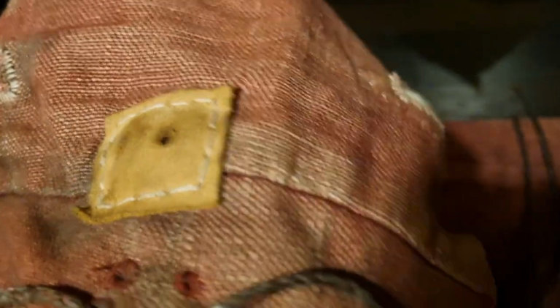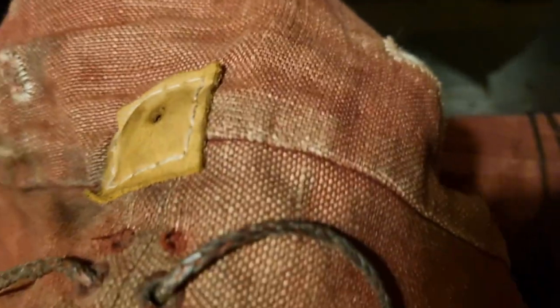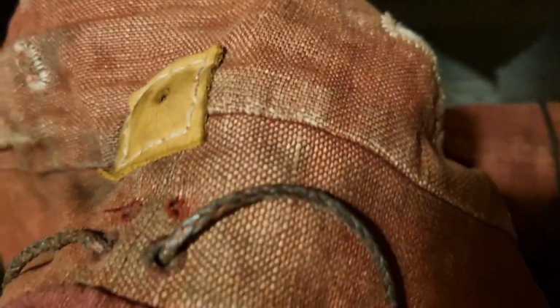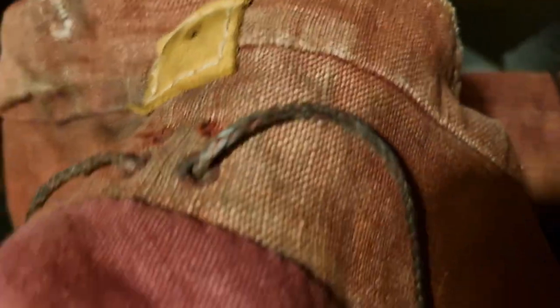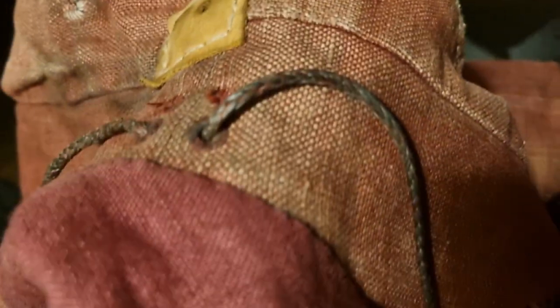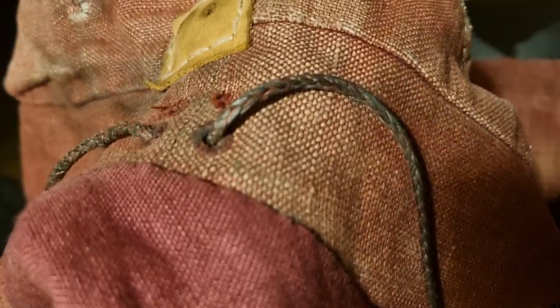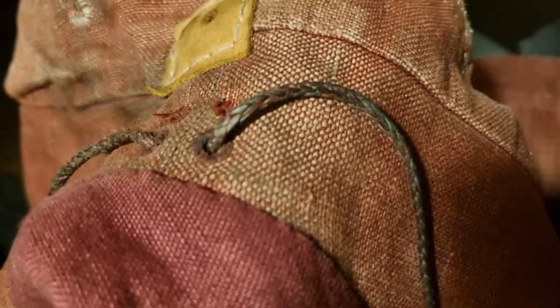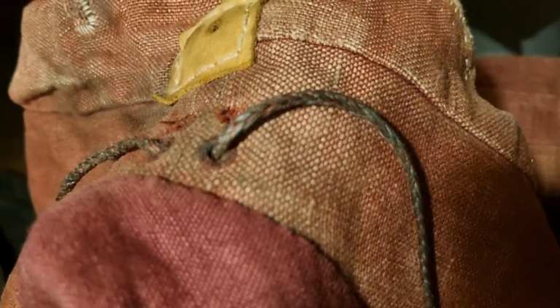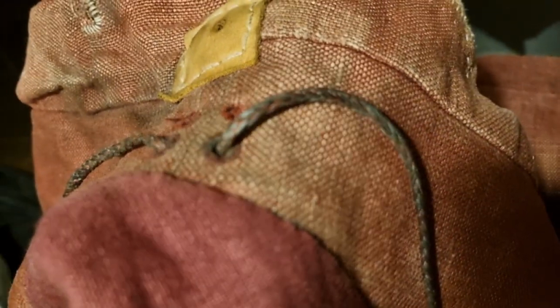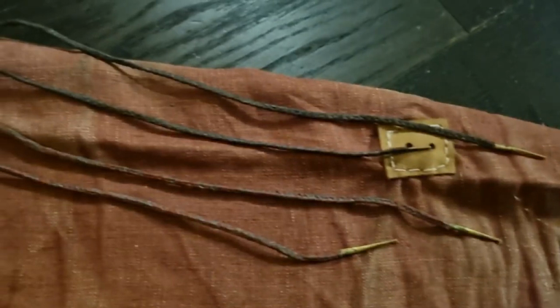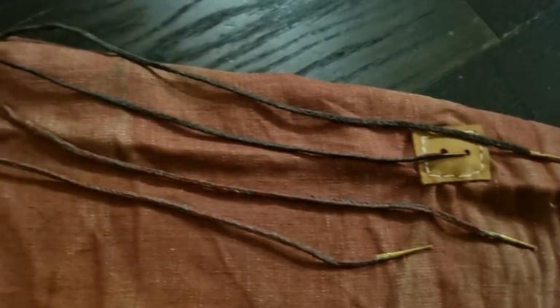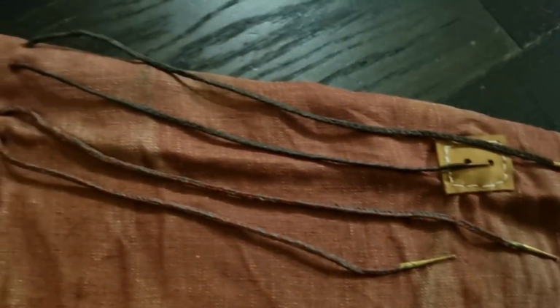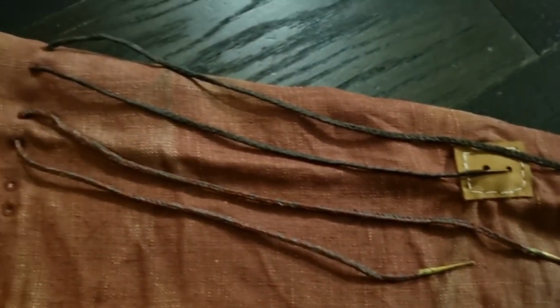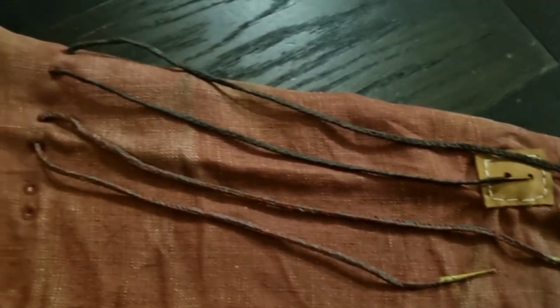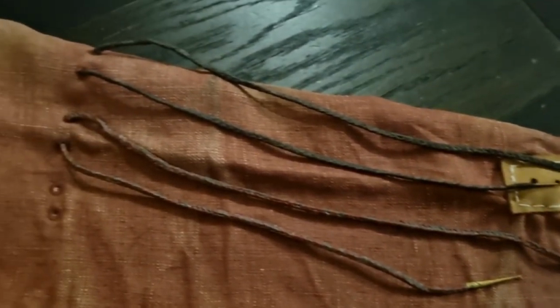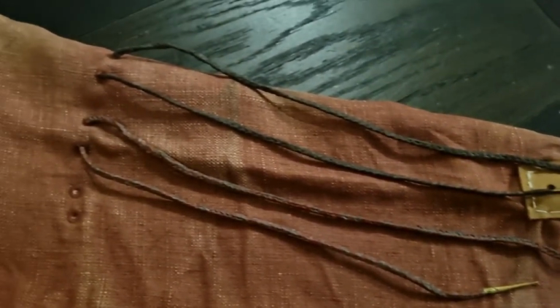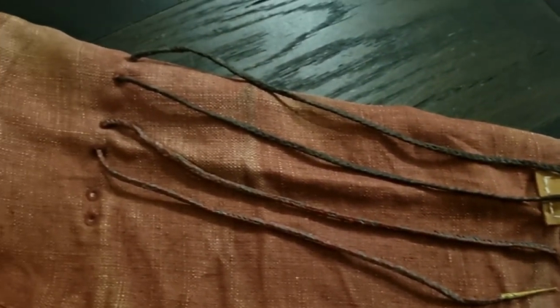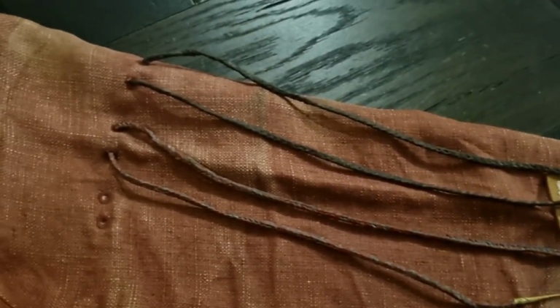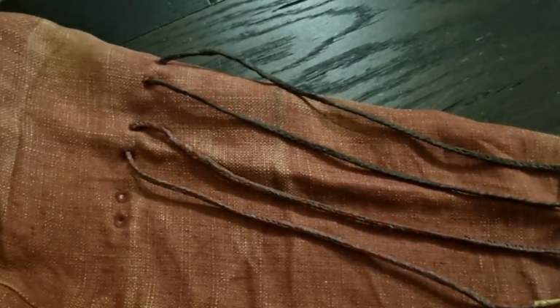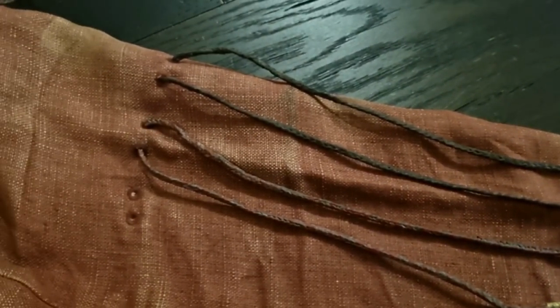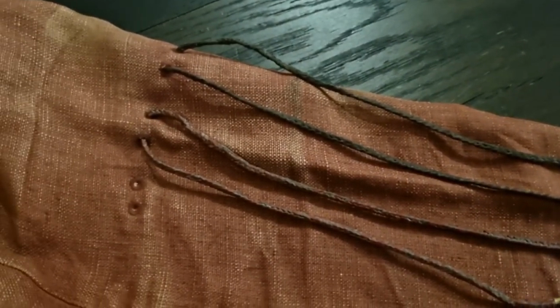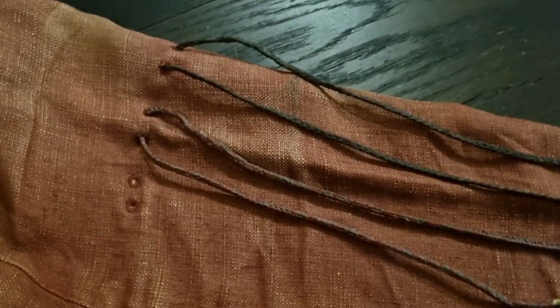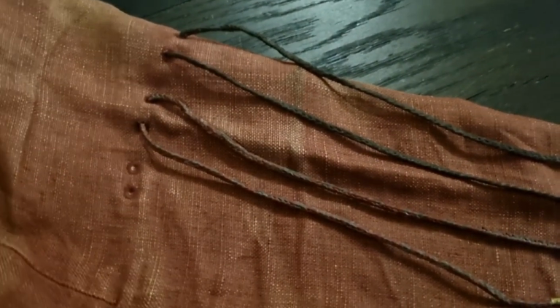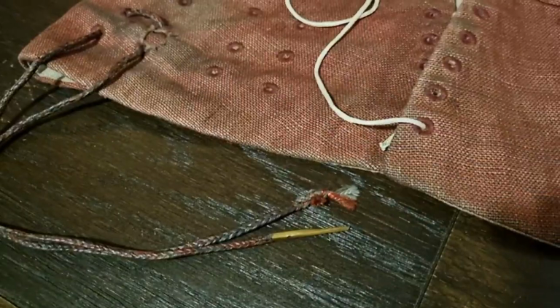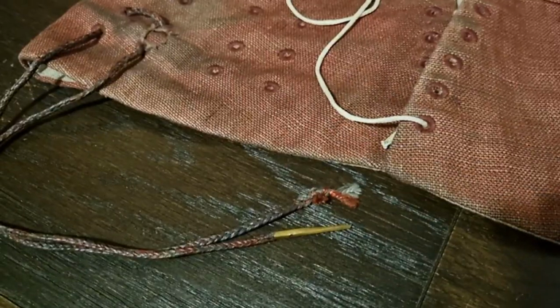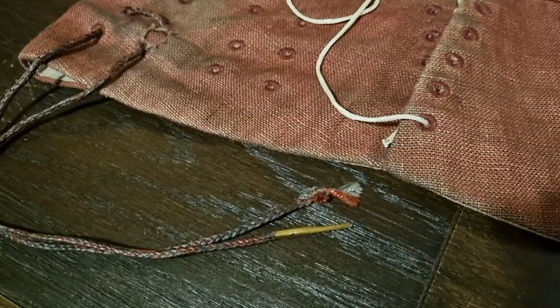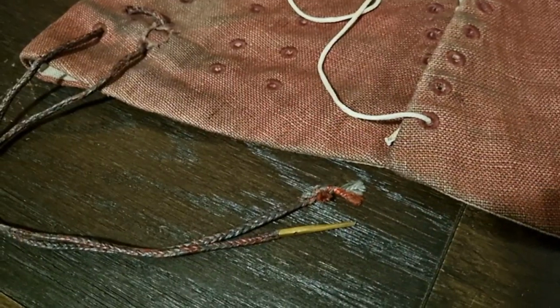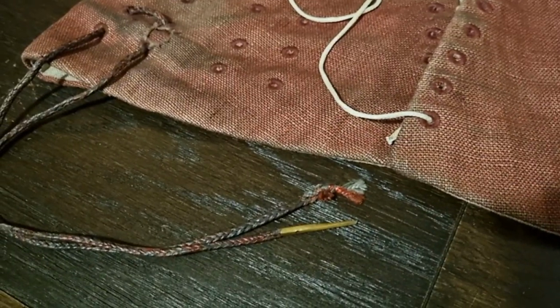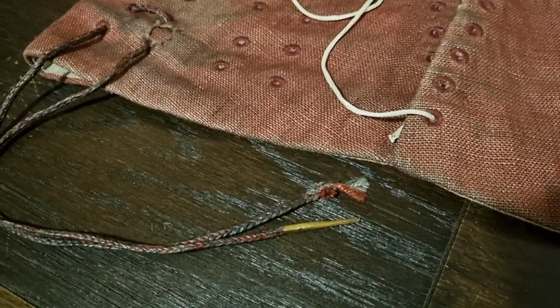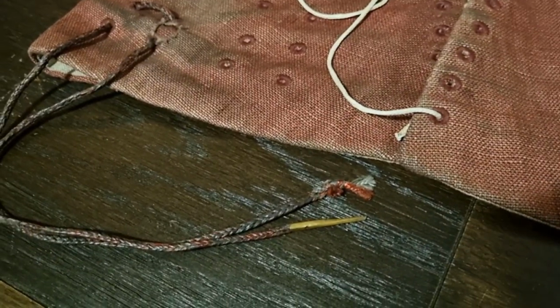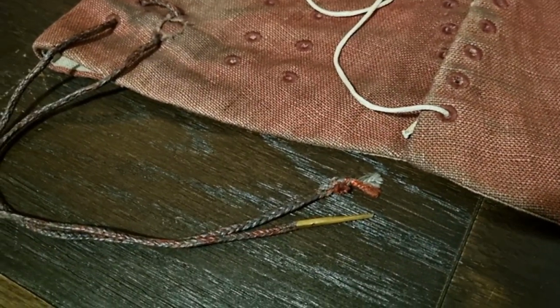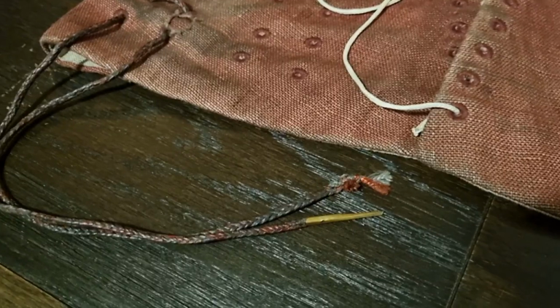Now that I've put all of the holes and laces in the doublet where I think I'm going to need them, I can finally think about trying on the armor.